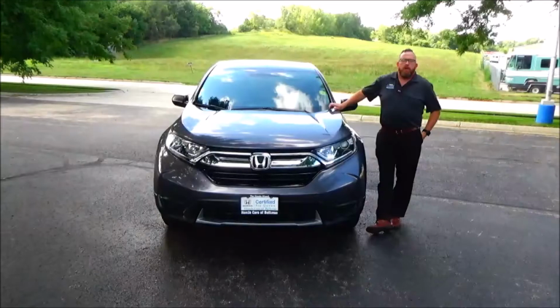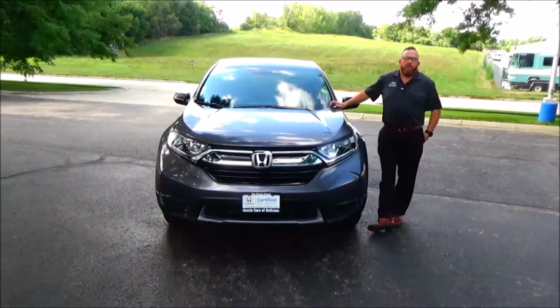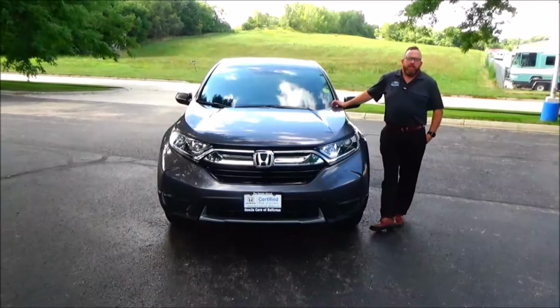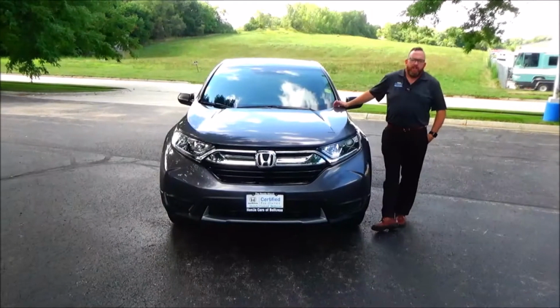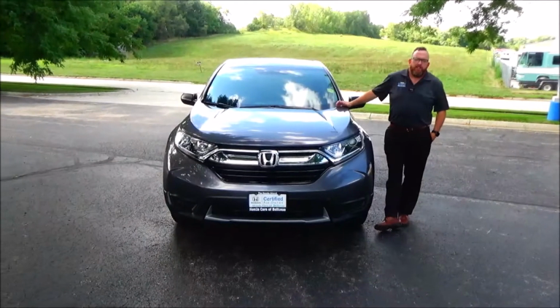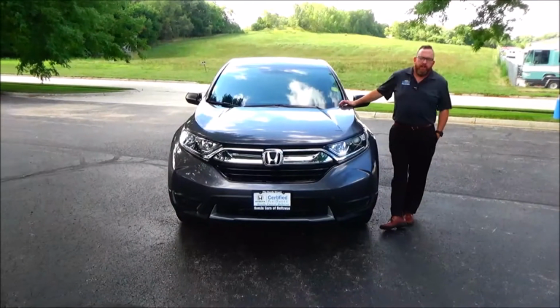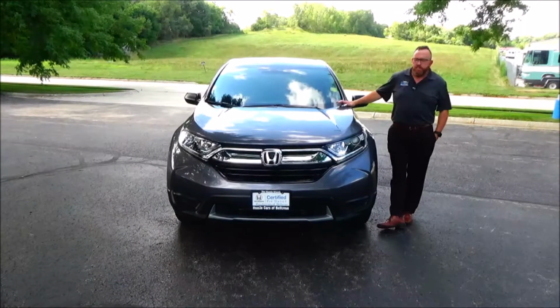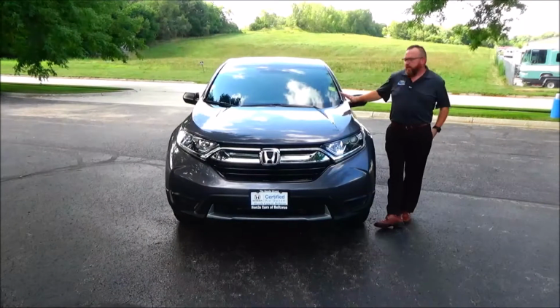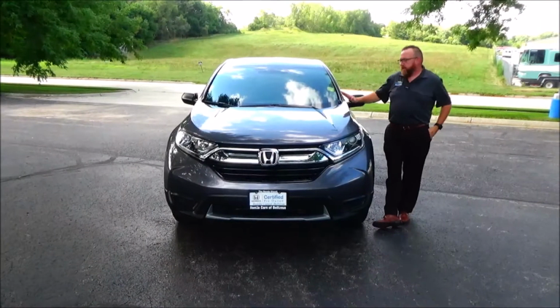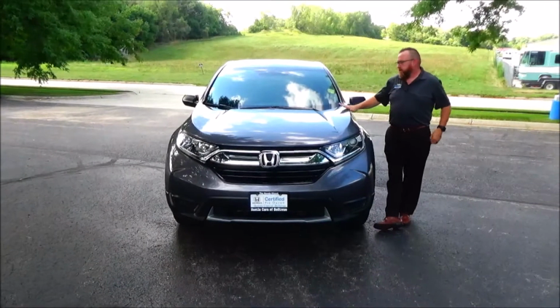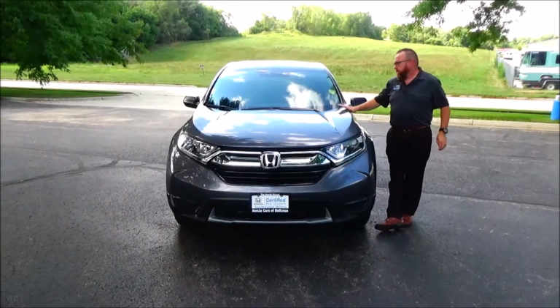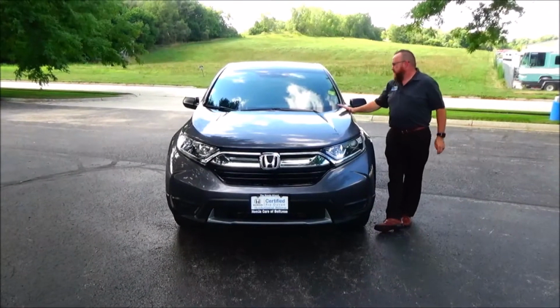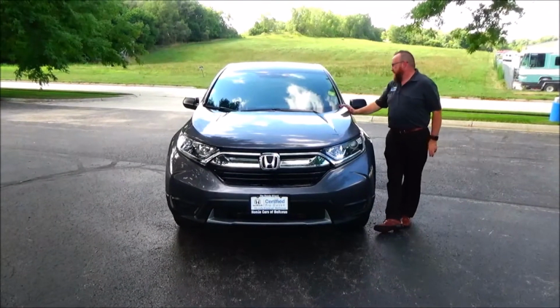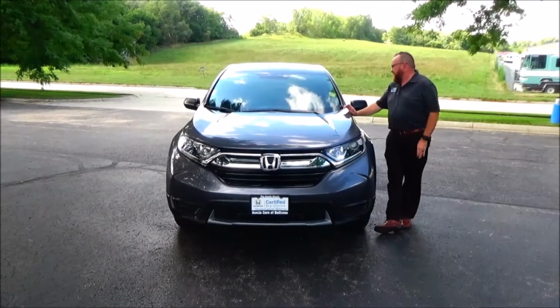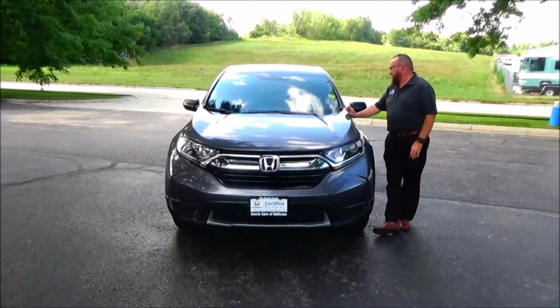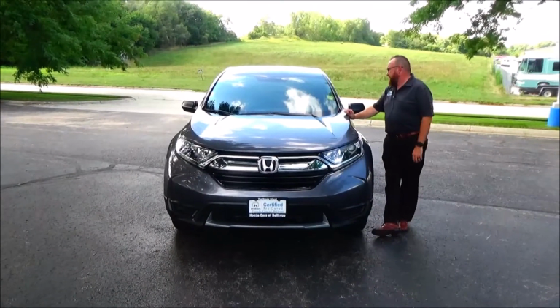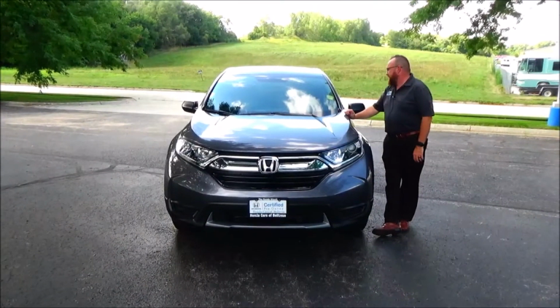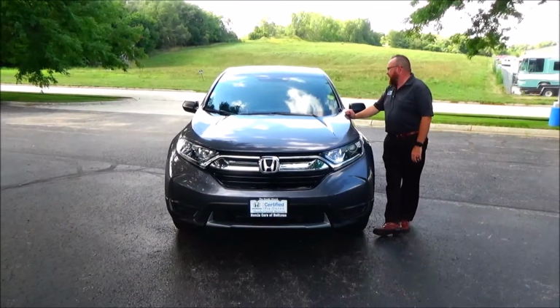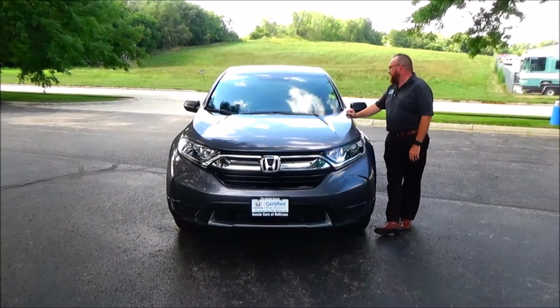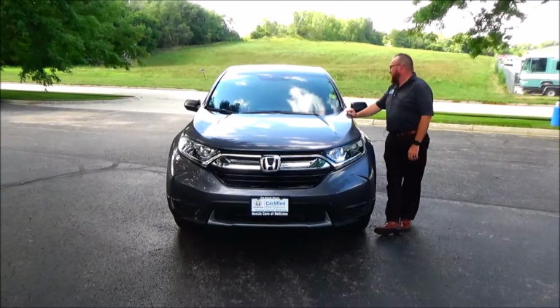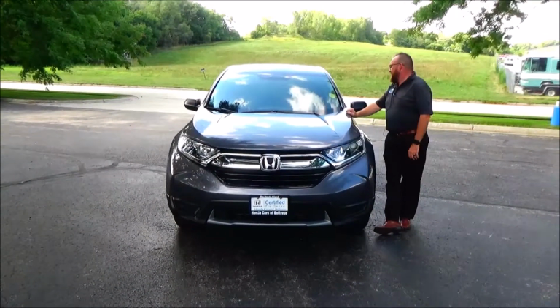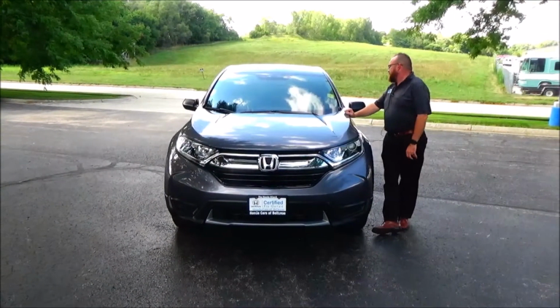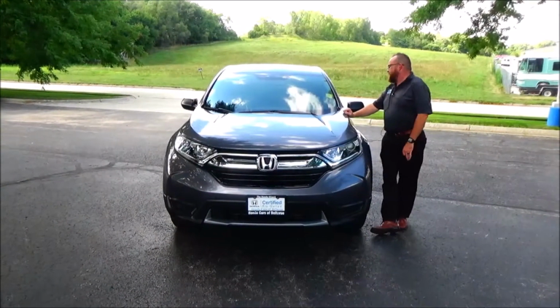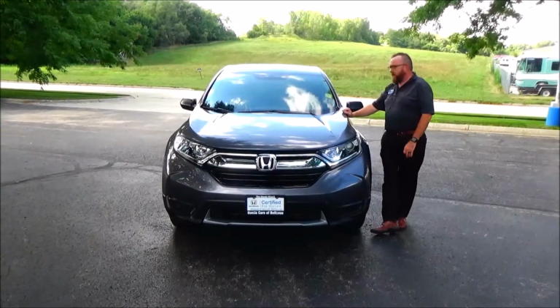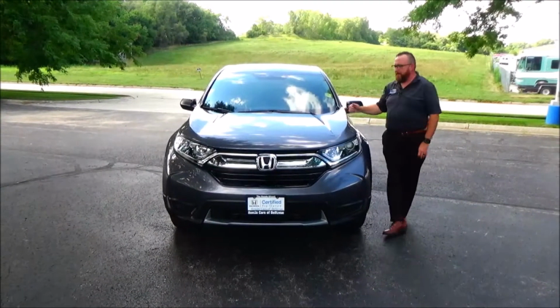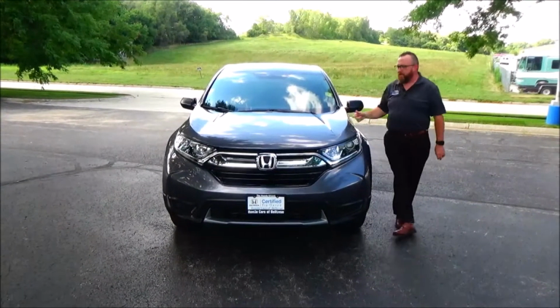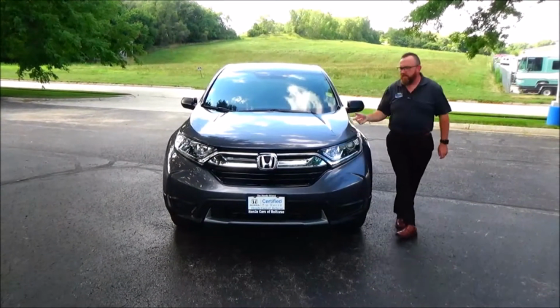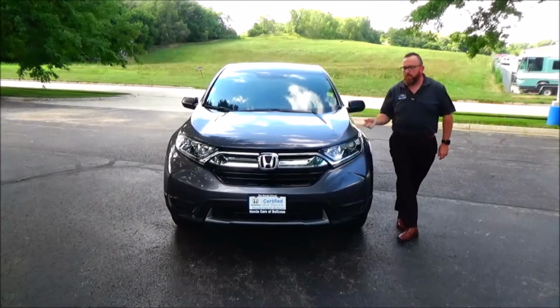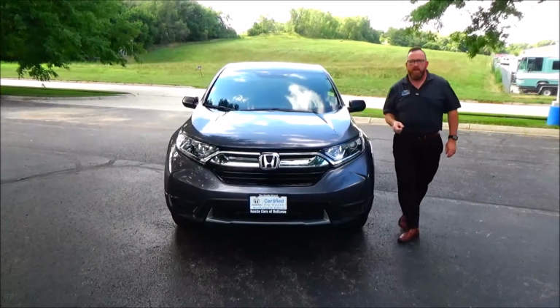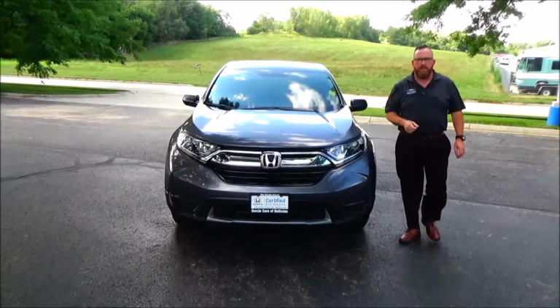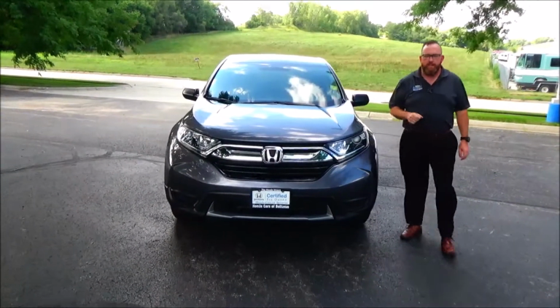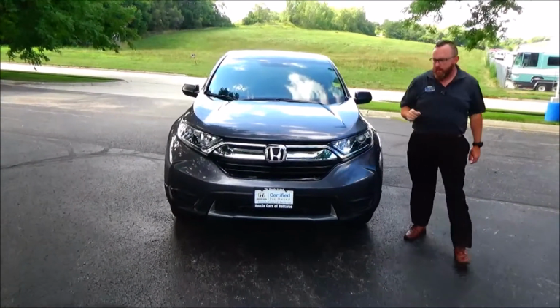Brian Kelly here for the Honda Giant, here to show you this 2018 CR-V LX. Just came in on trade, it's got 29,000 miles.